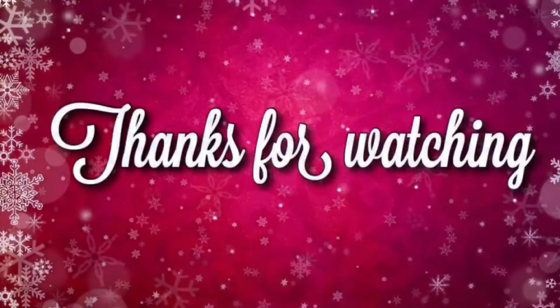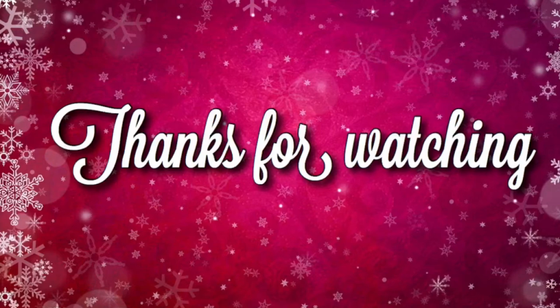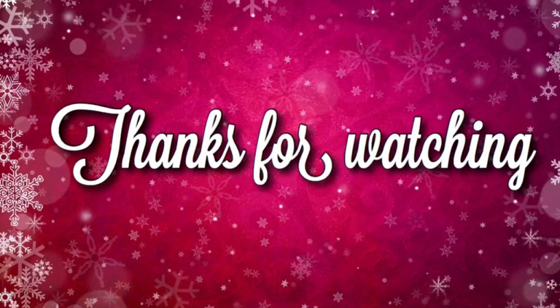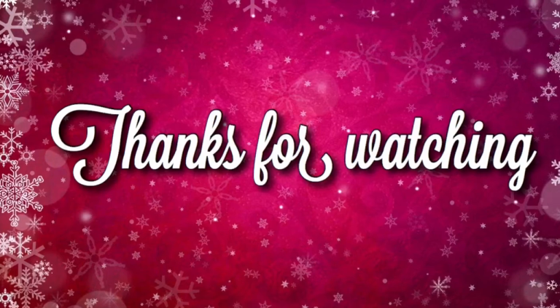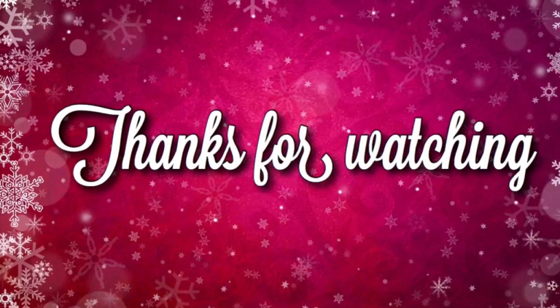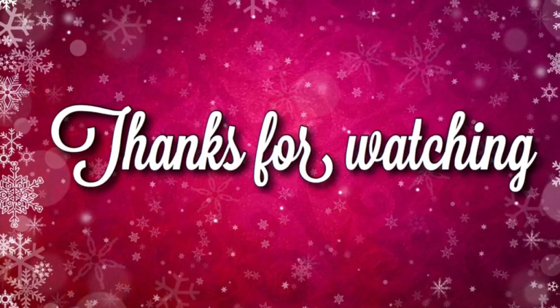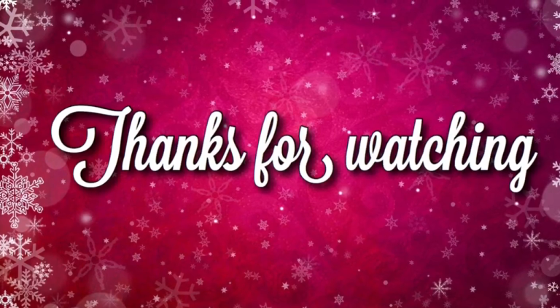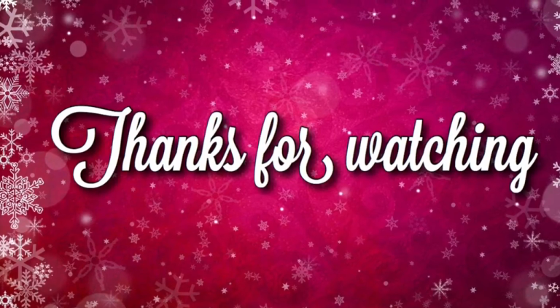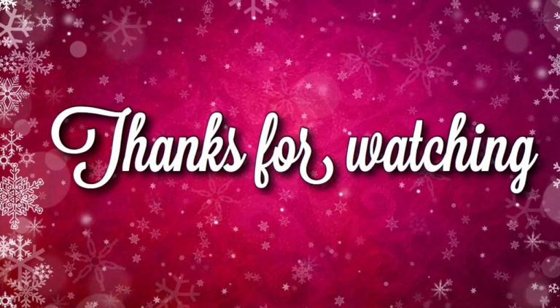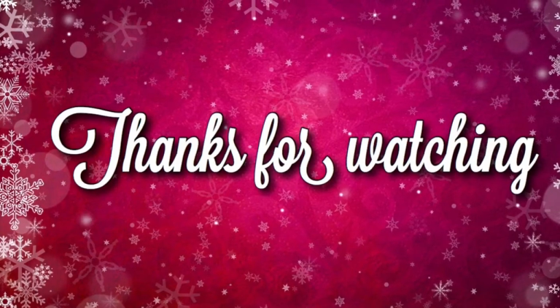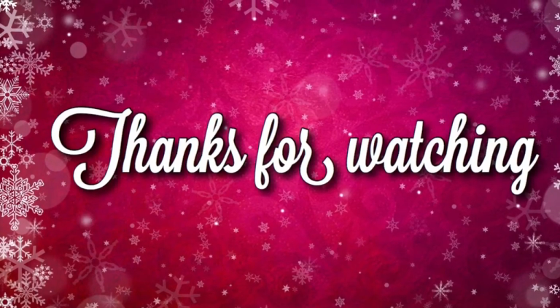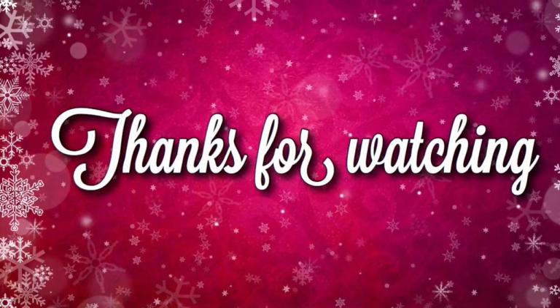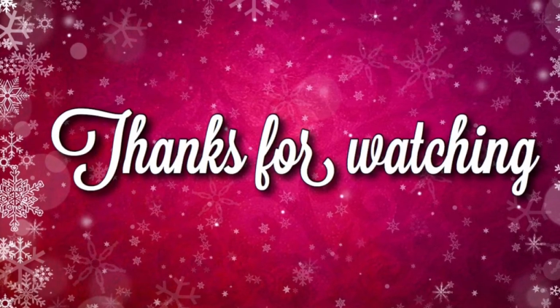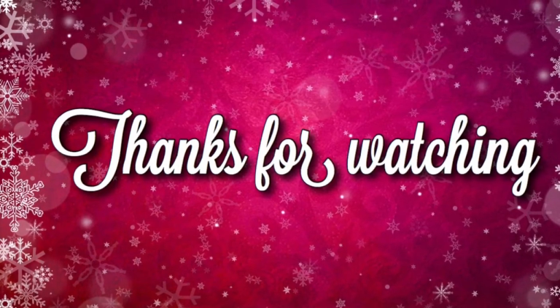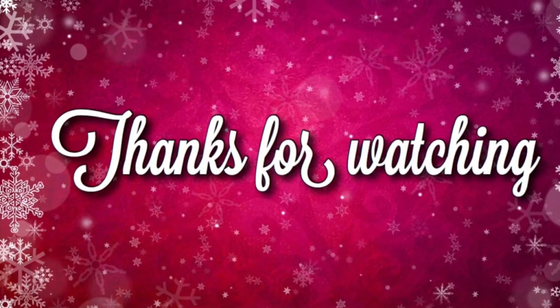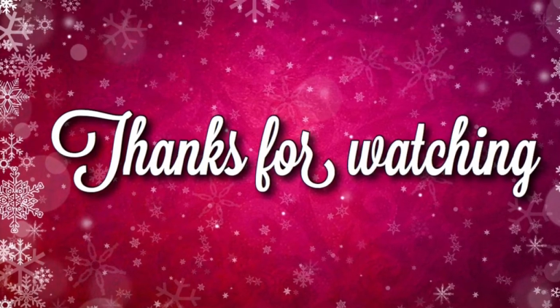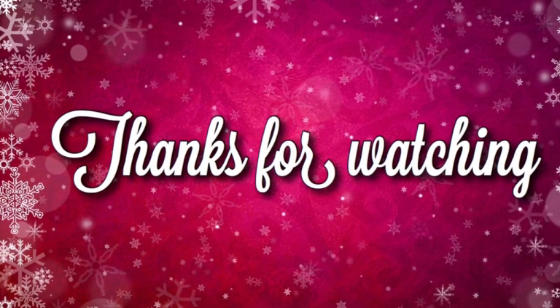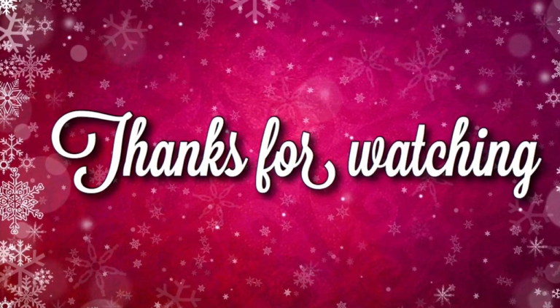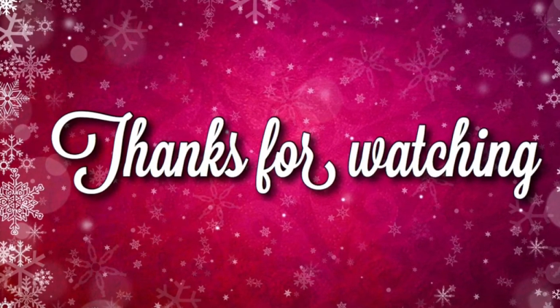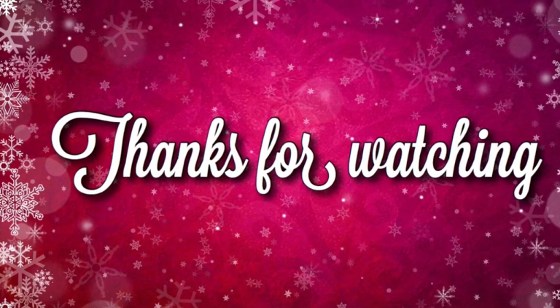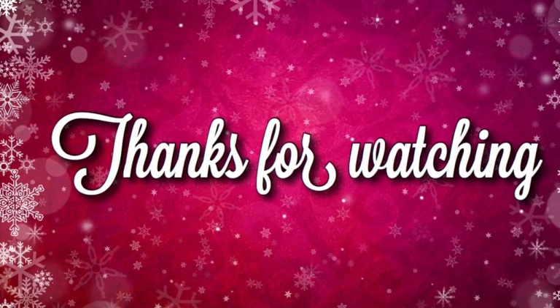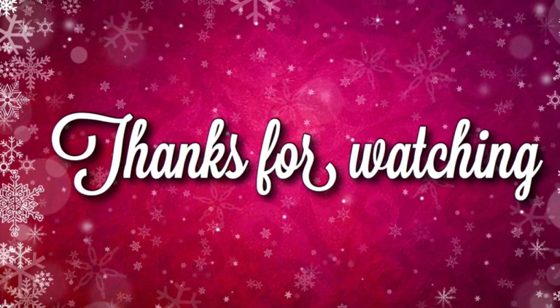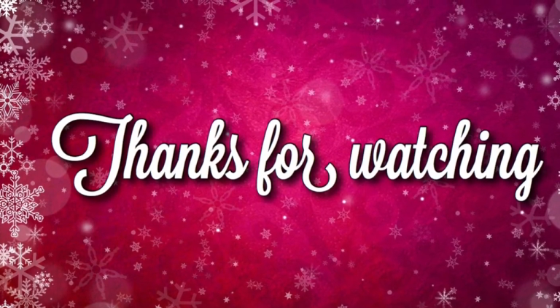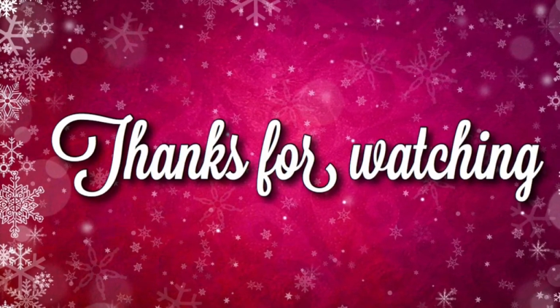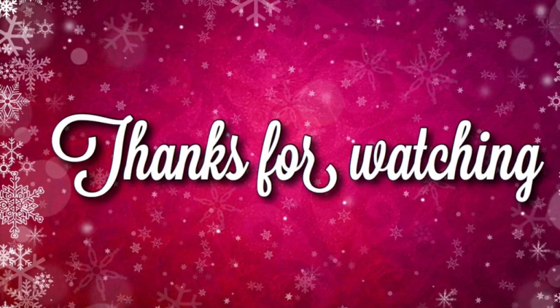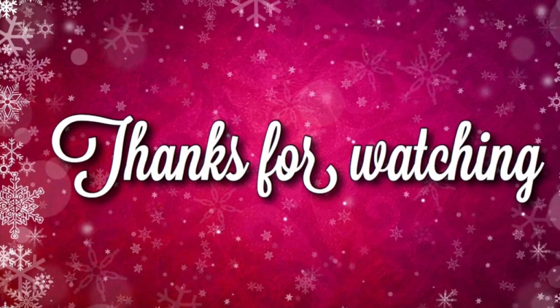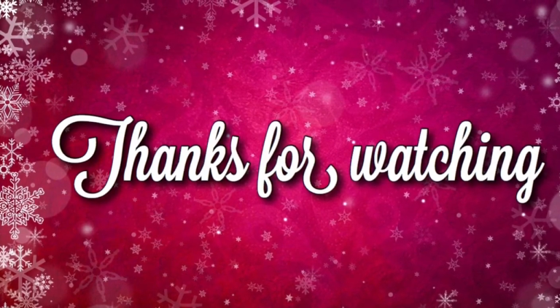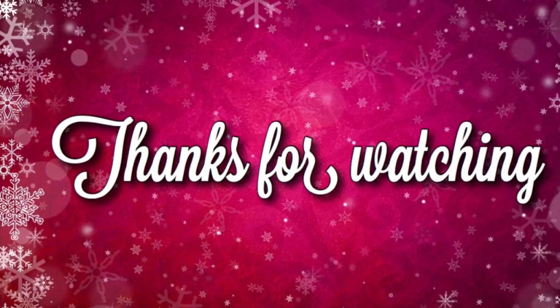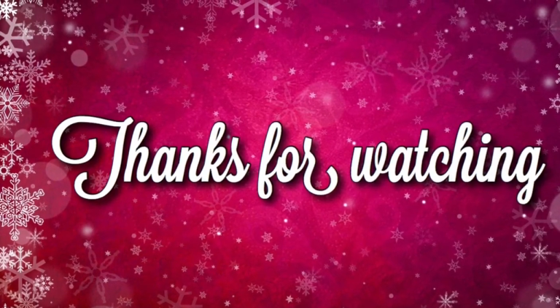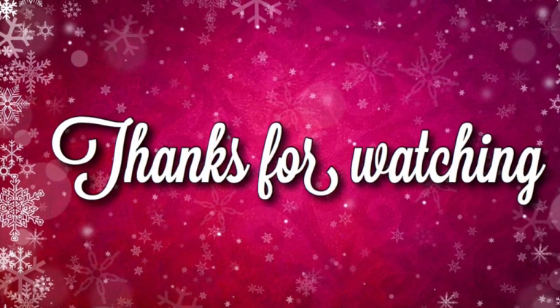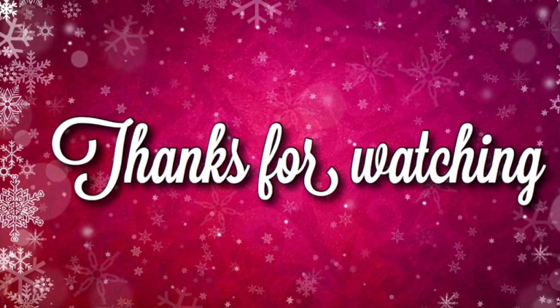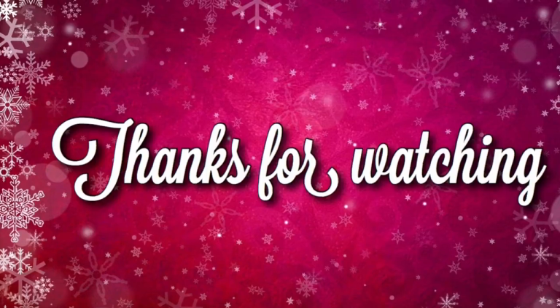Thank you guys for watching. I hope you guys had a Merry Christmas. Let me know in the comment section below what you guys got.